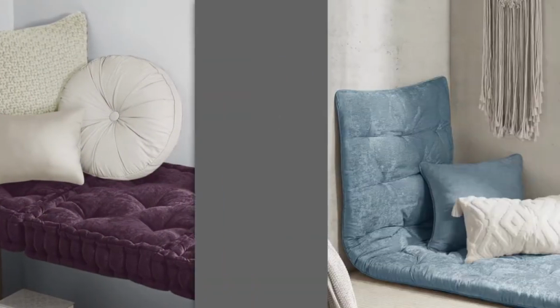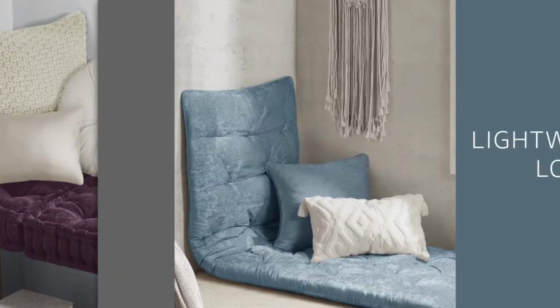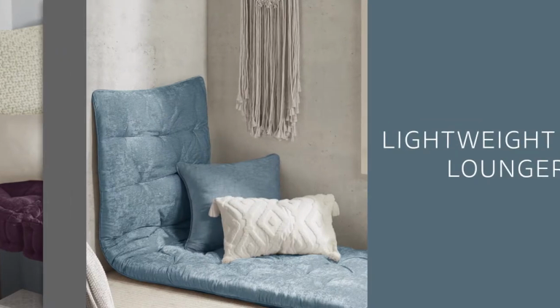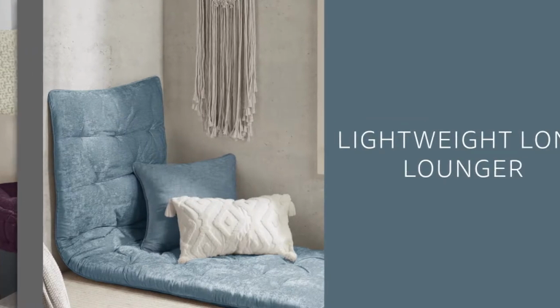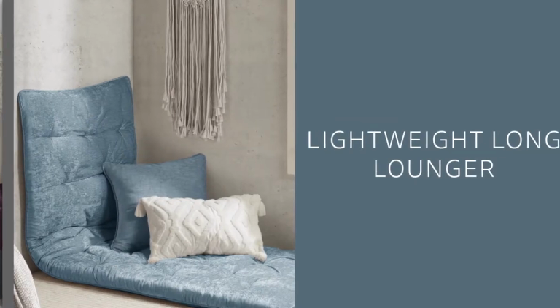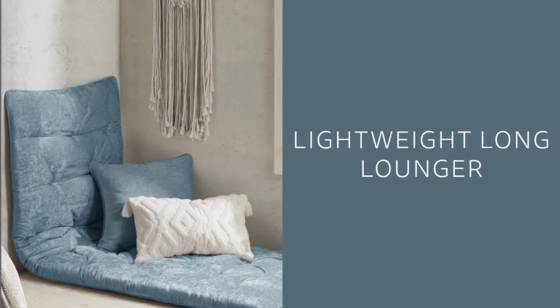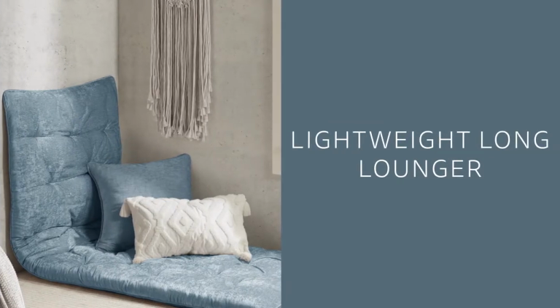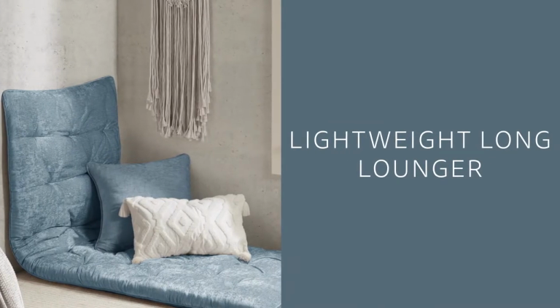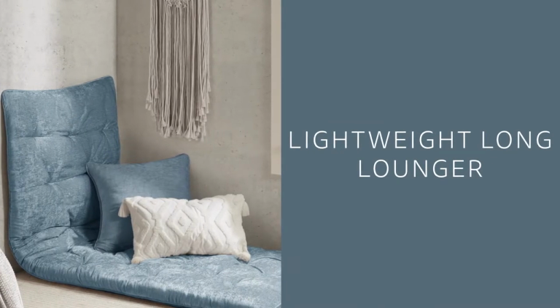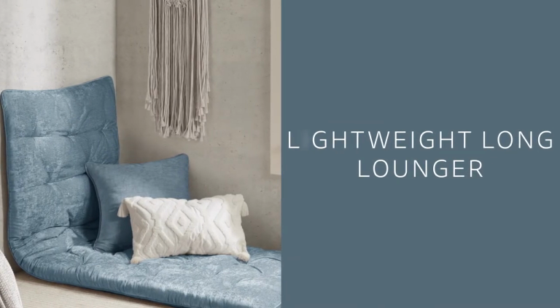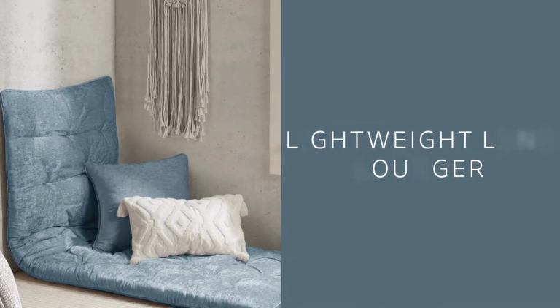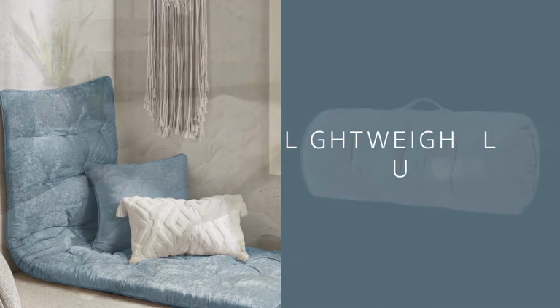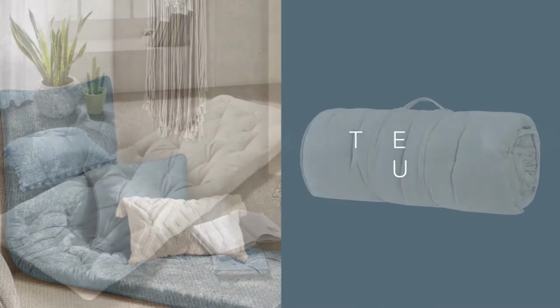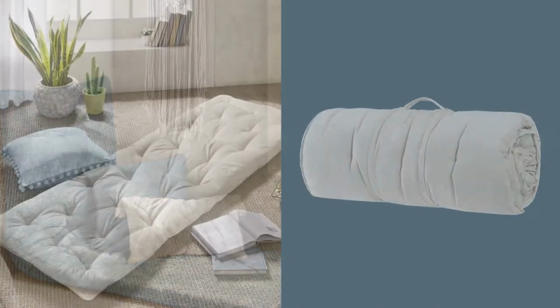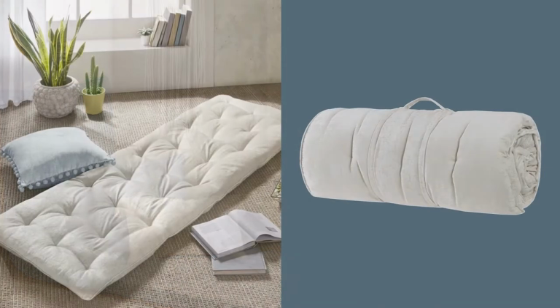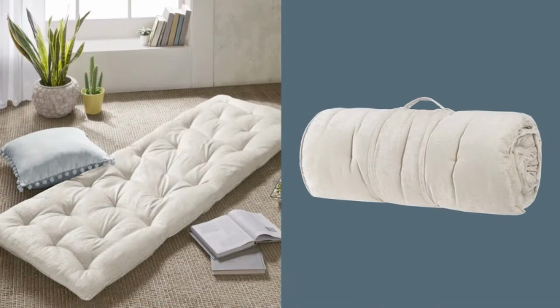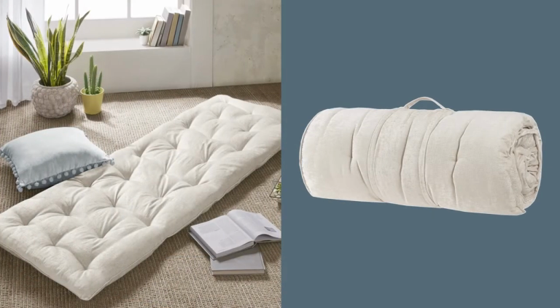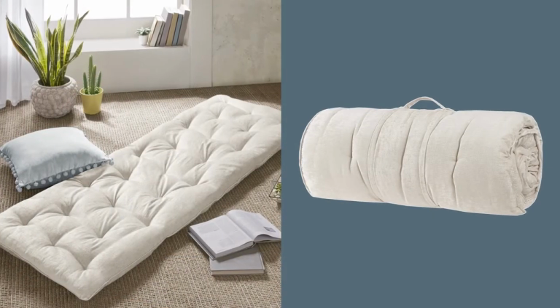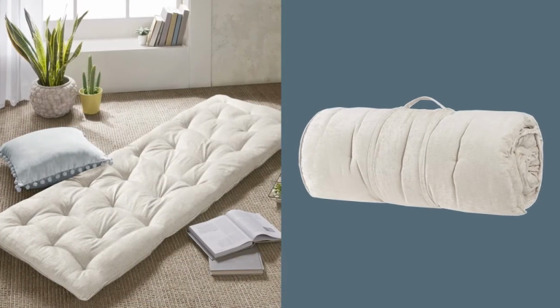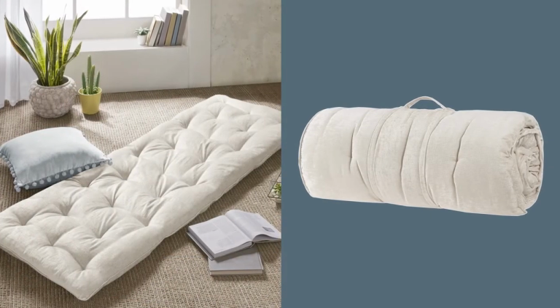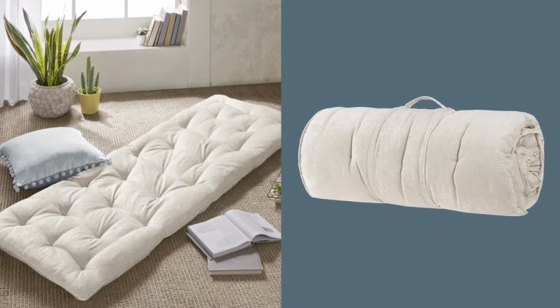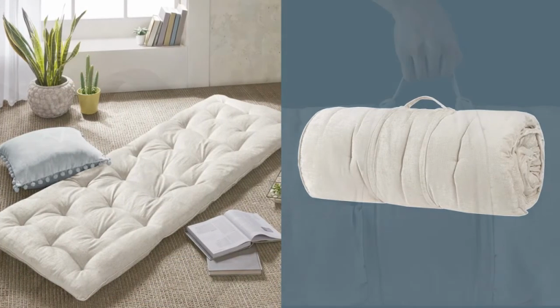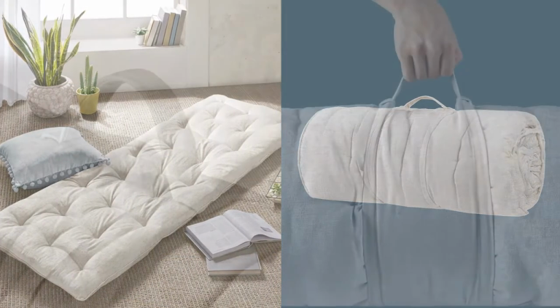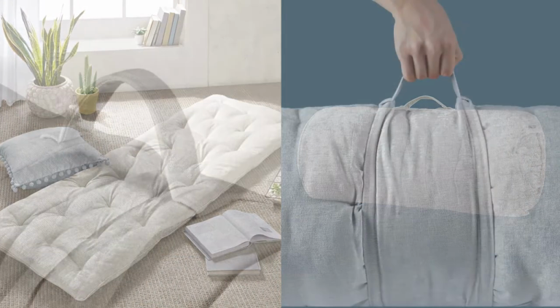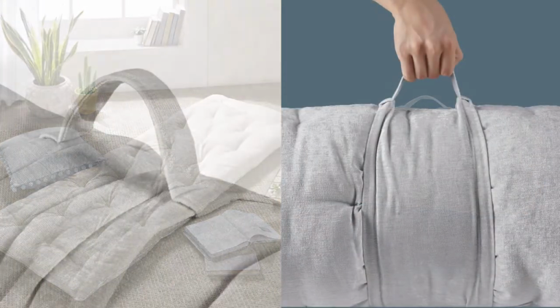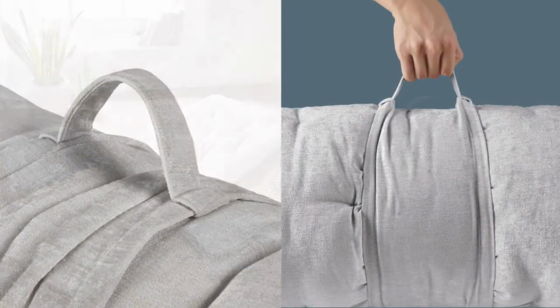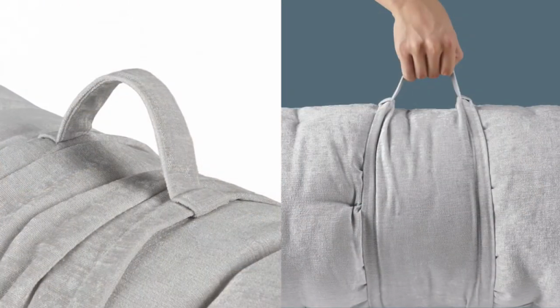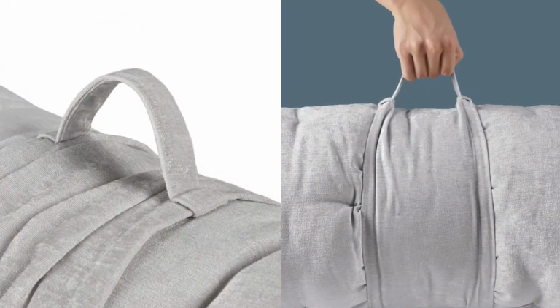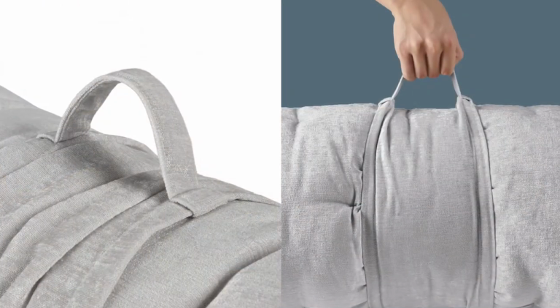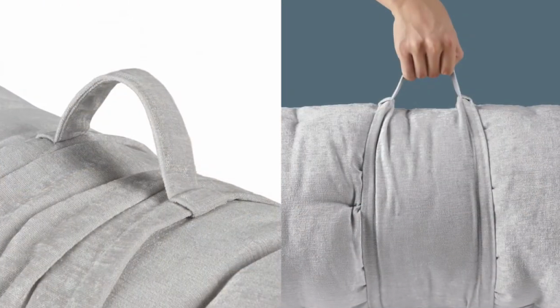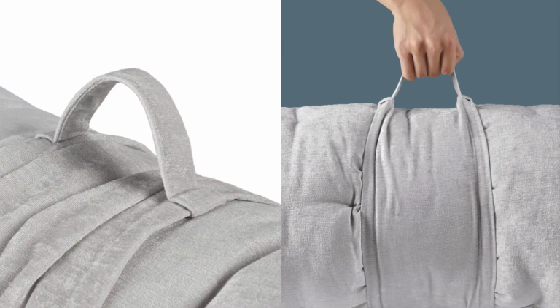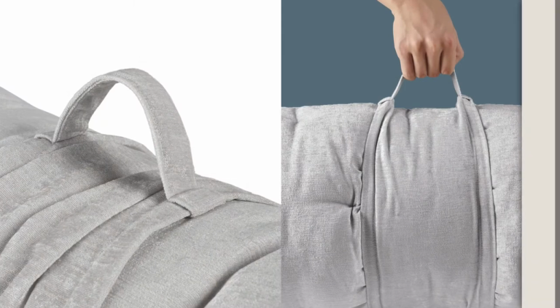The lightweight long lounger is perfect to fill any space, while easy to fold, roll up, and wrap for travel or storage.